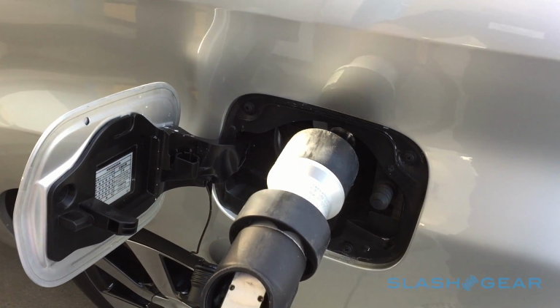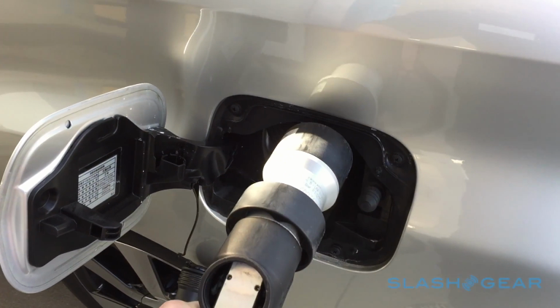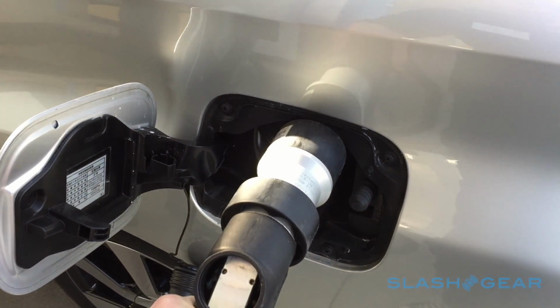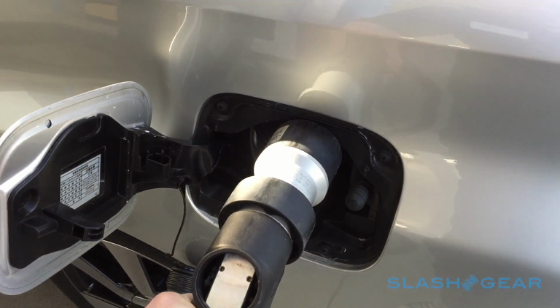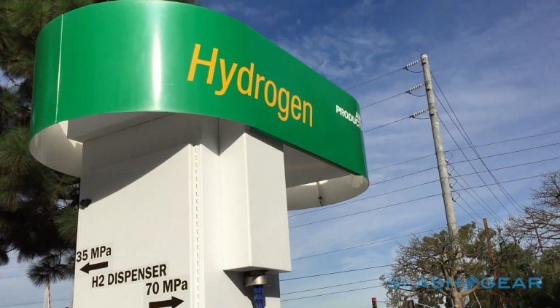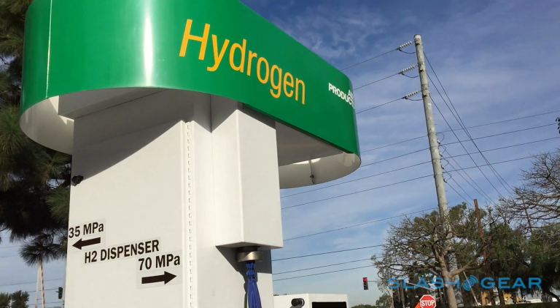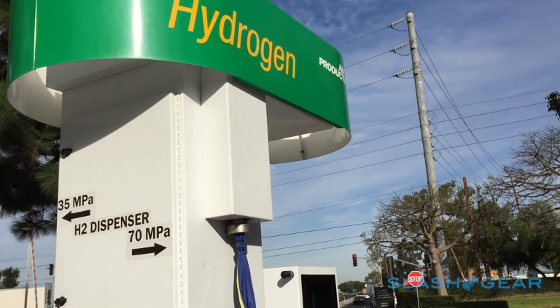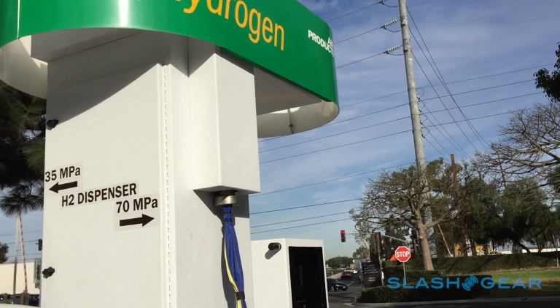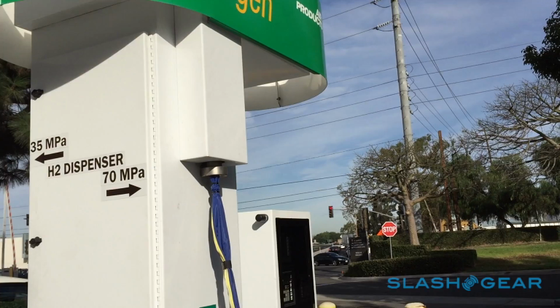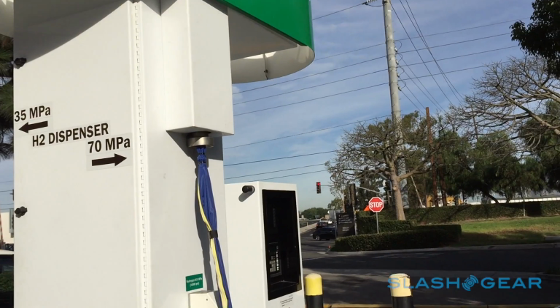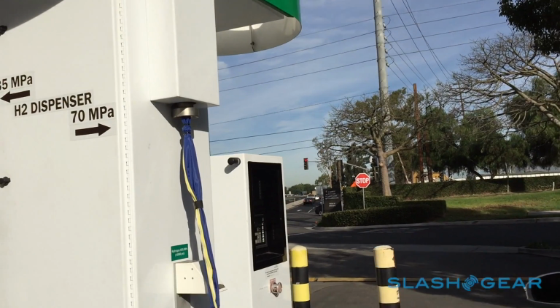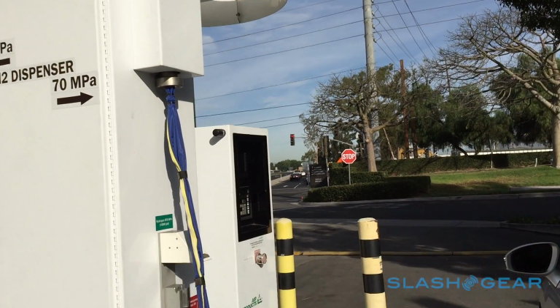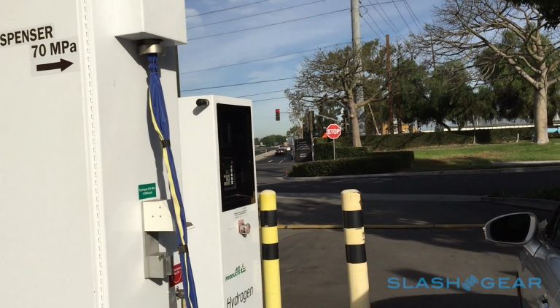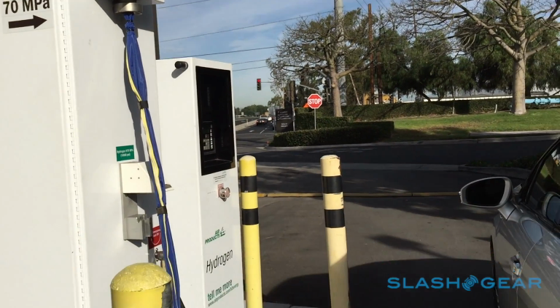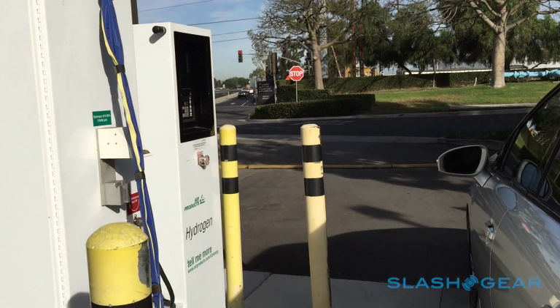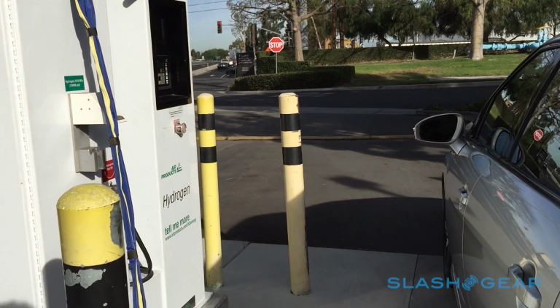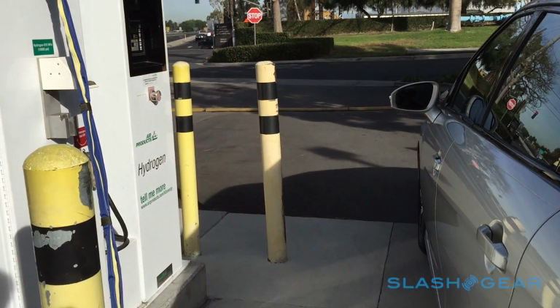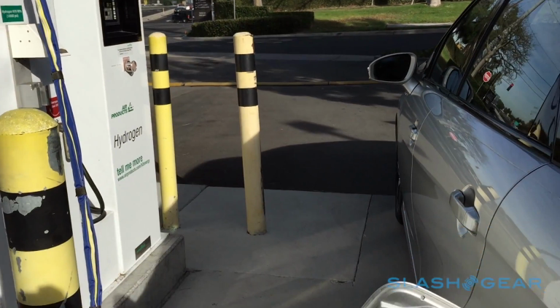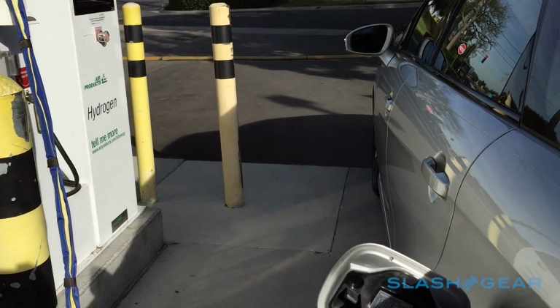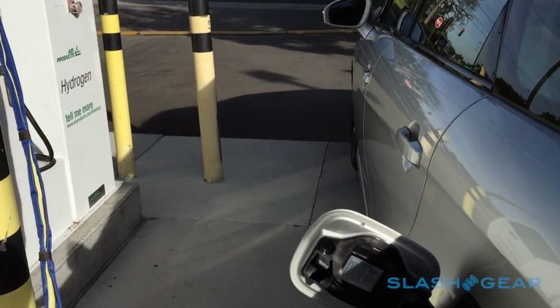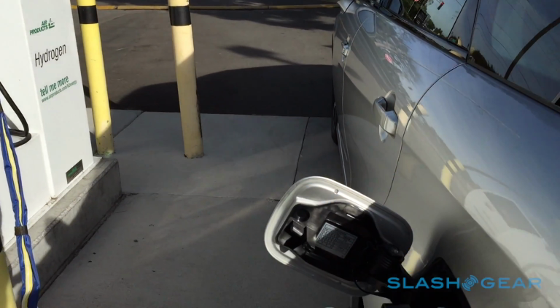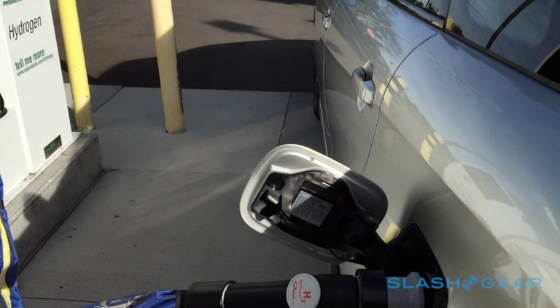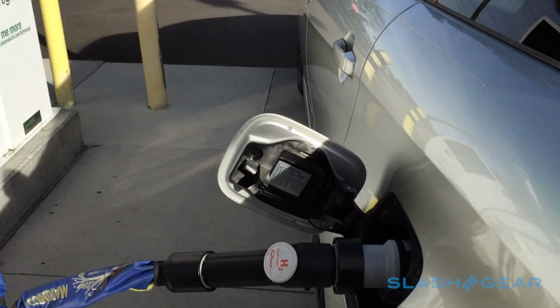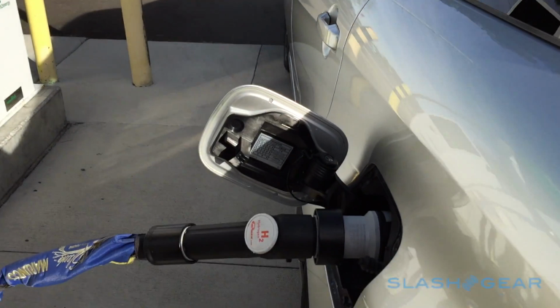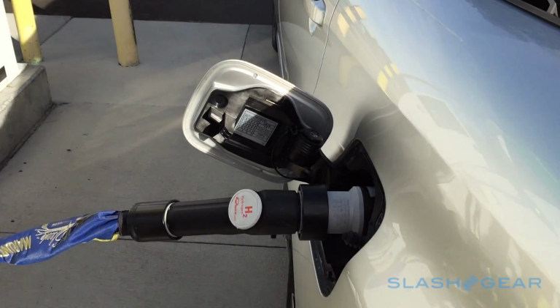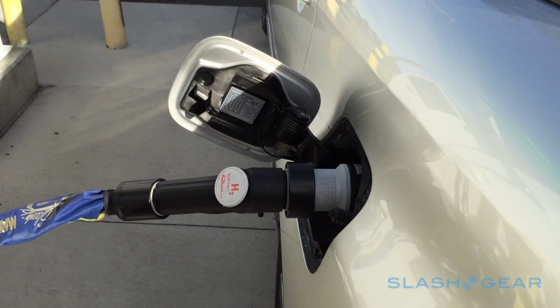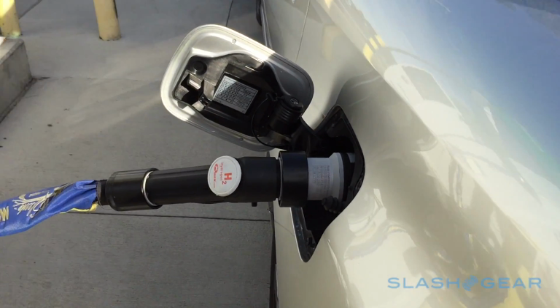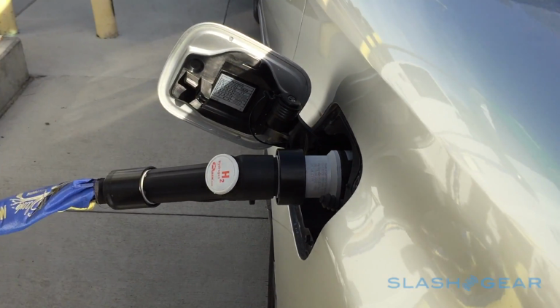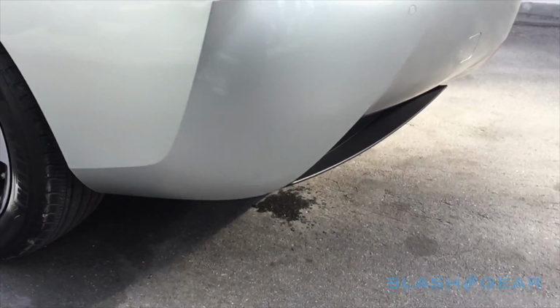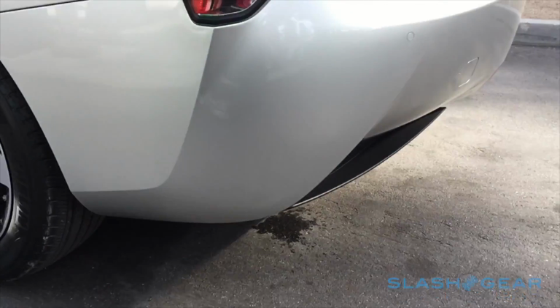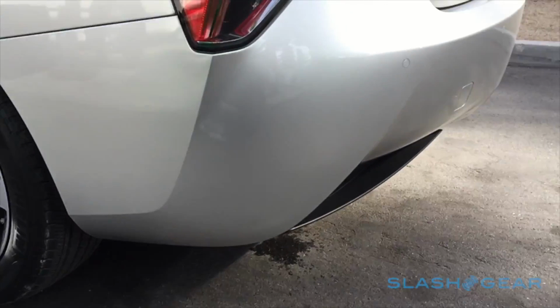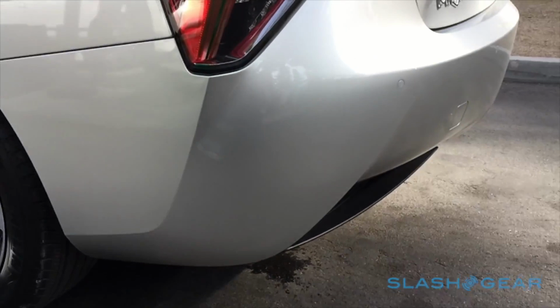With an optional kit, the Mirai can turn its fuel cell into a temporary generator, capable of keeping the essentials in an average home running for up to a week.